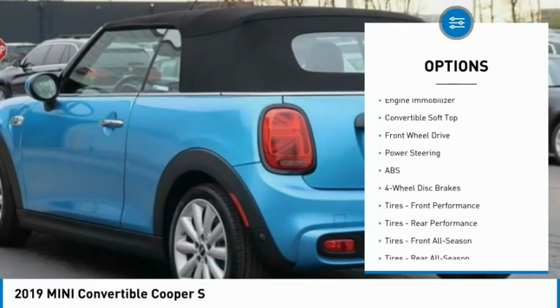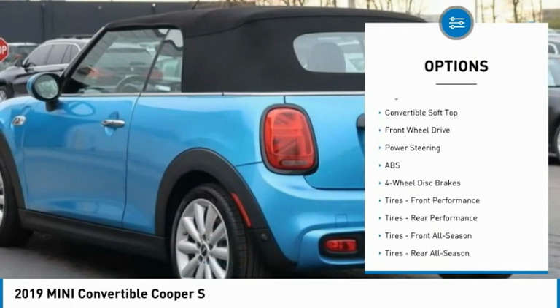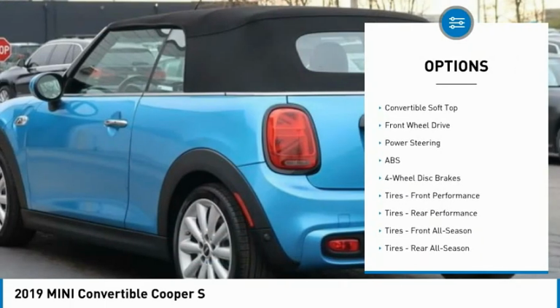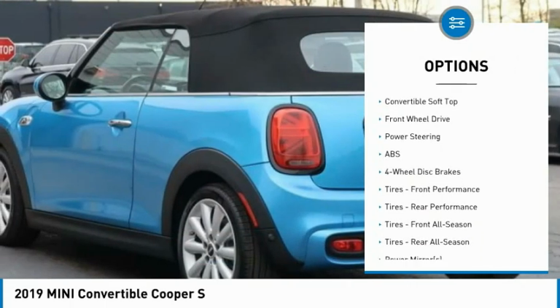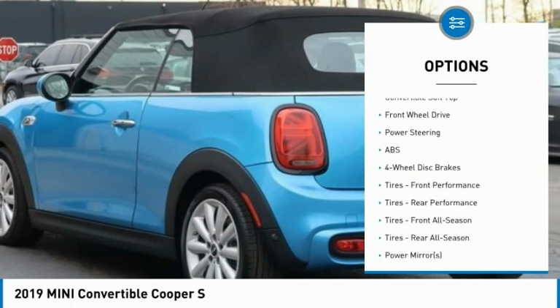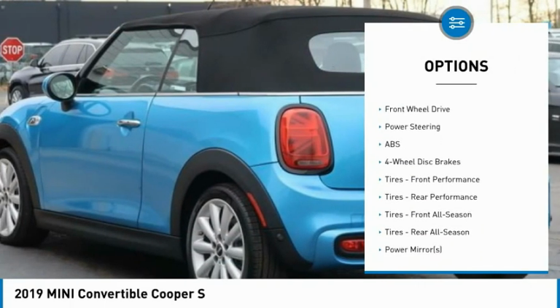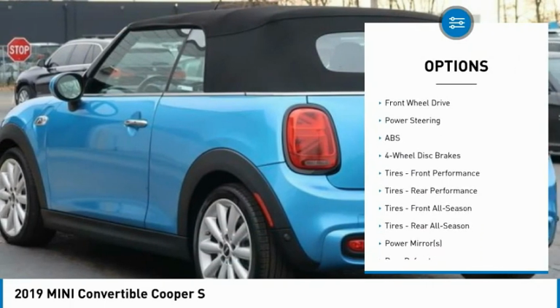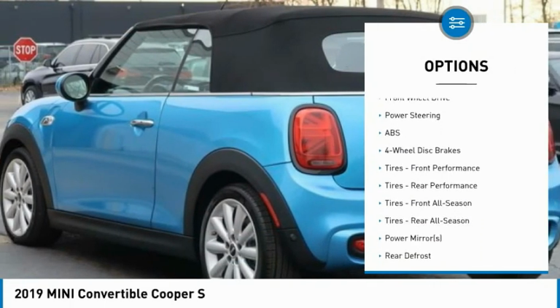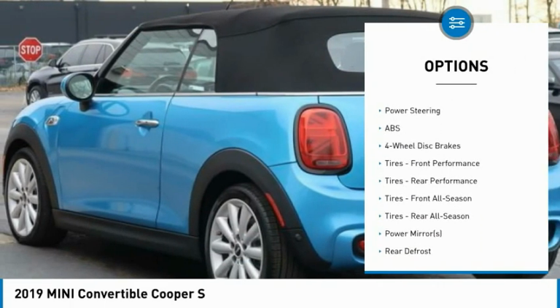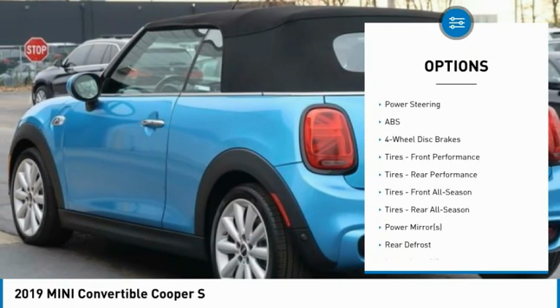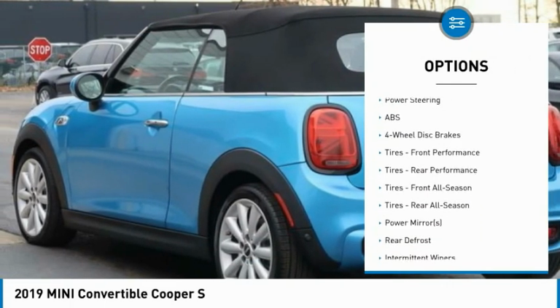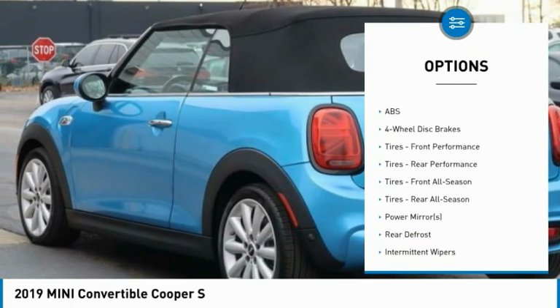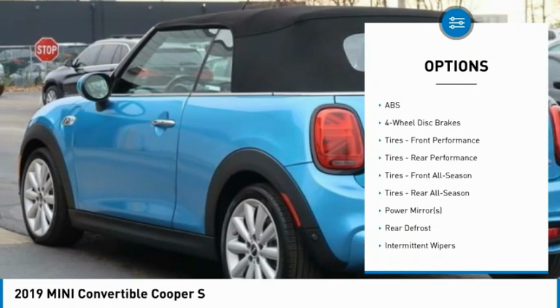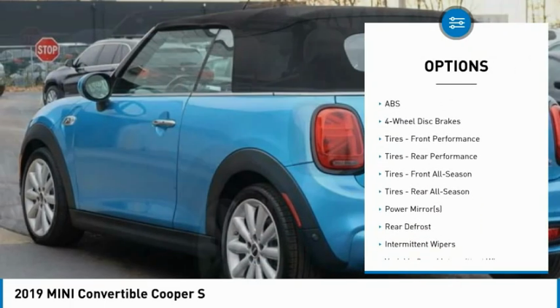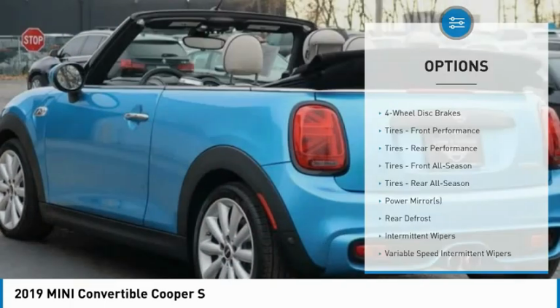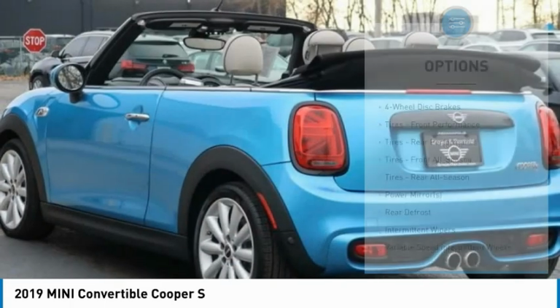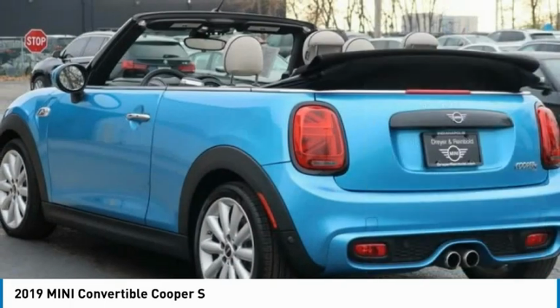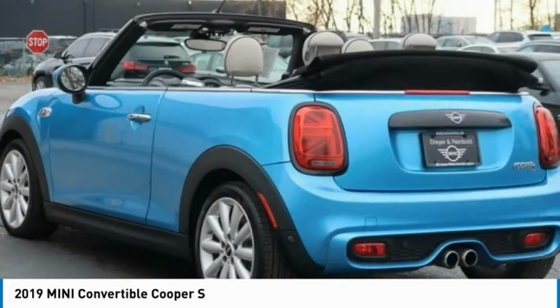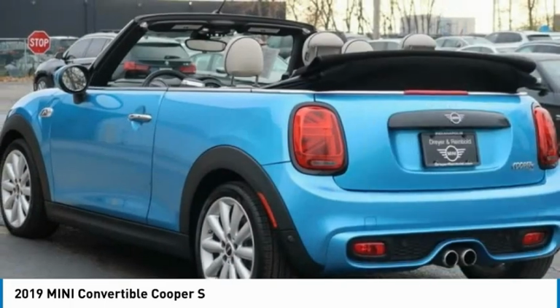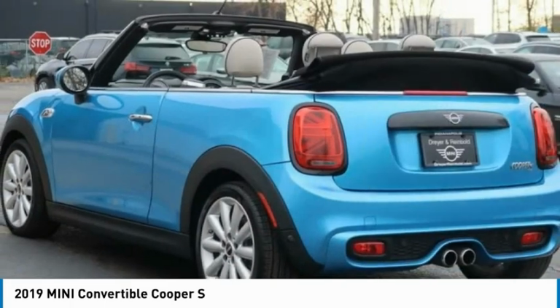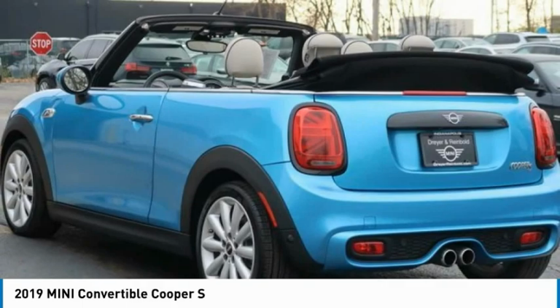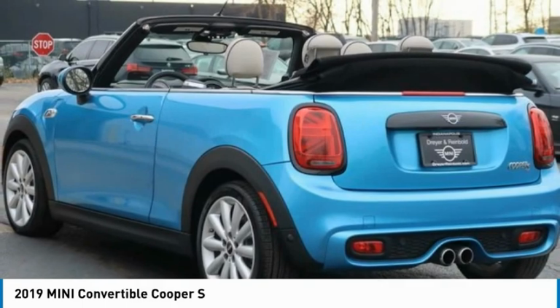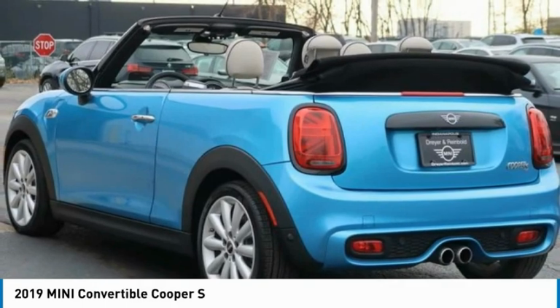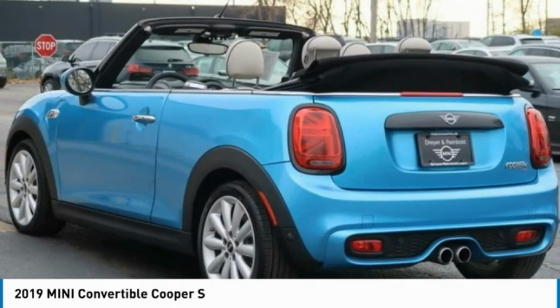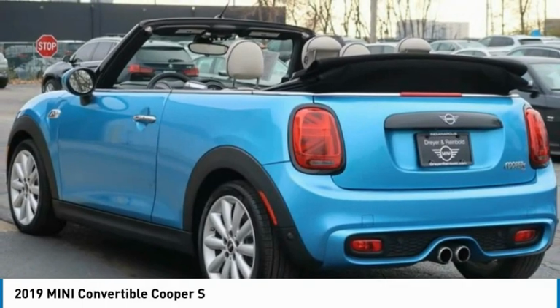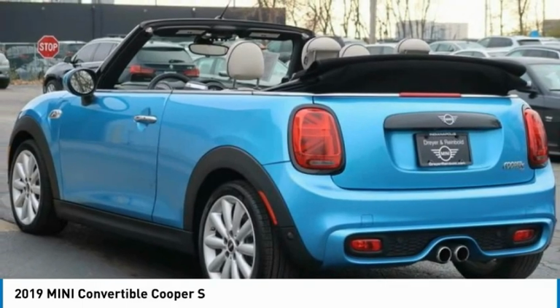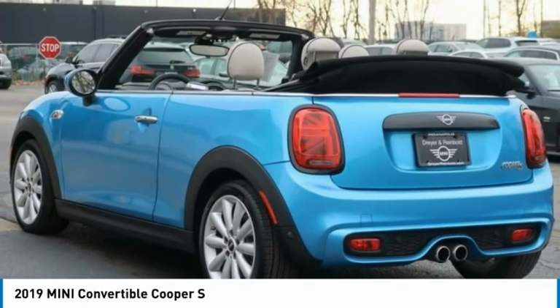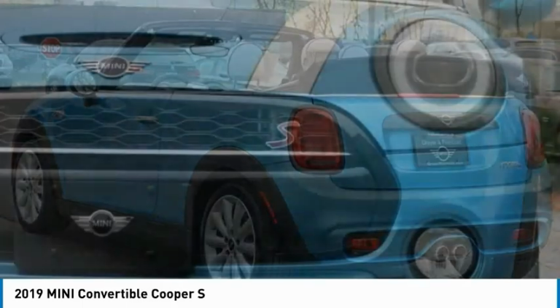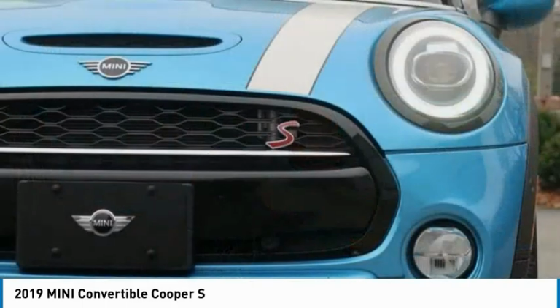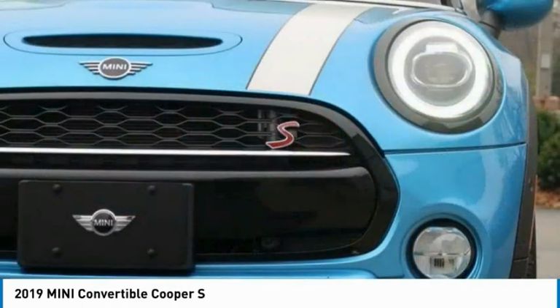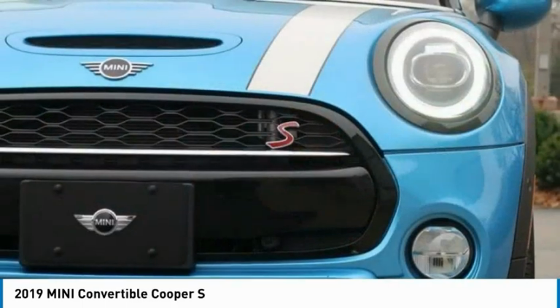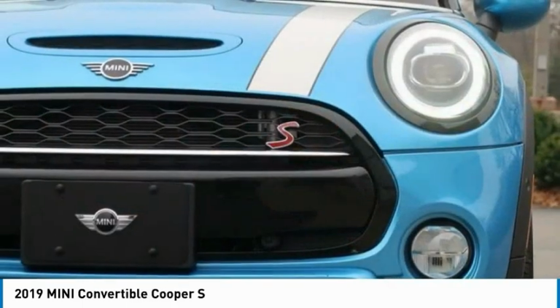Traction control, stability control, daytime running lights, engine immobilizer, and convertible soft top.